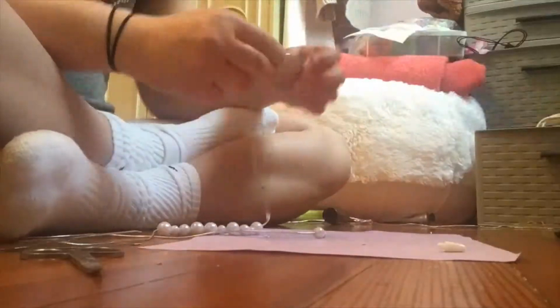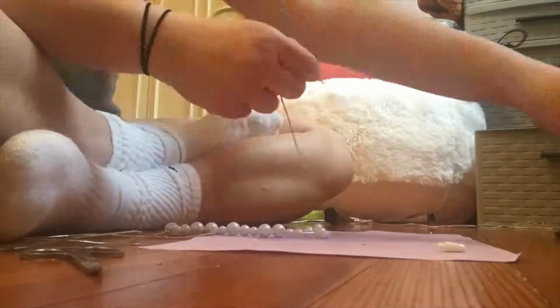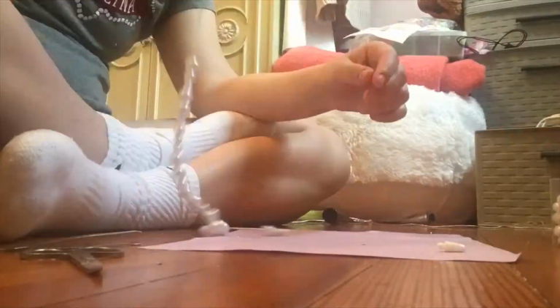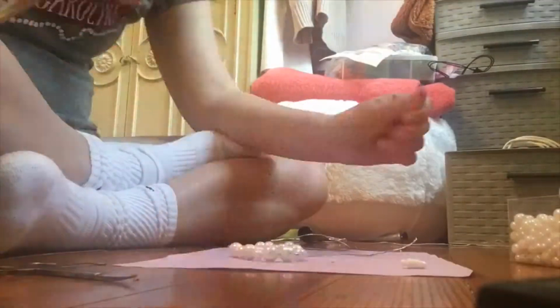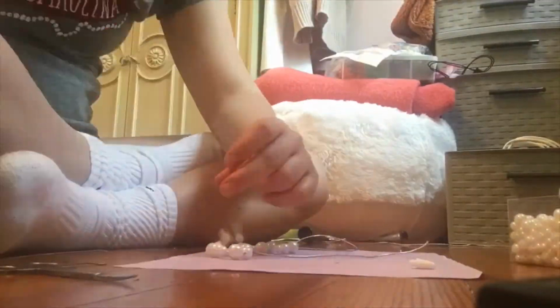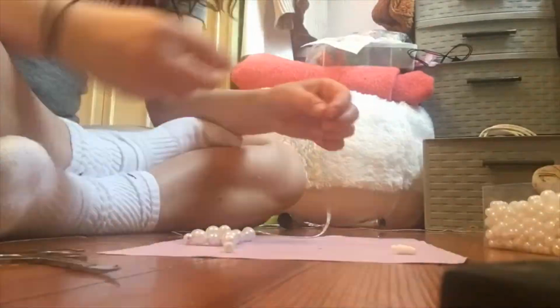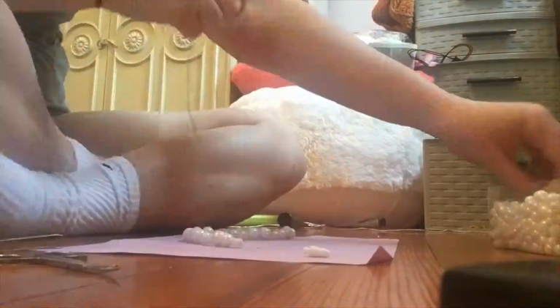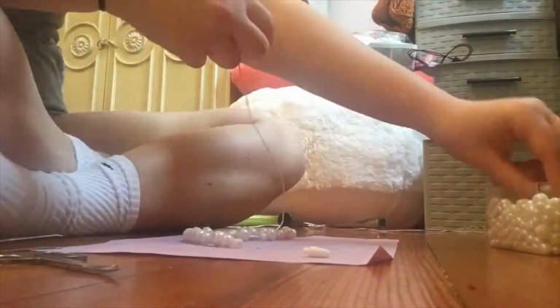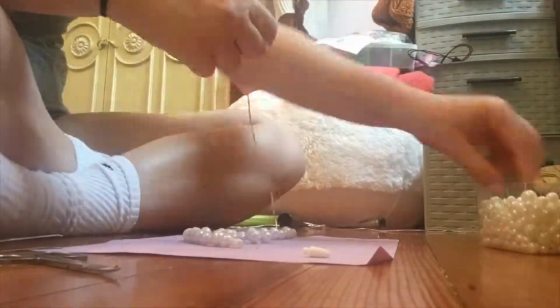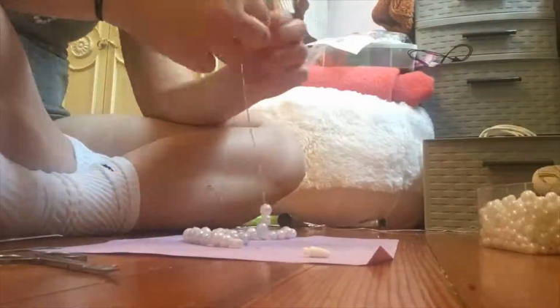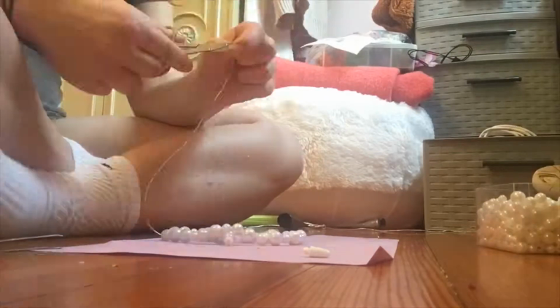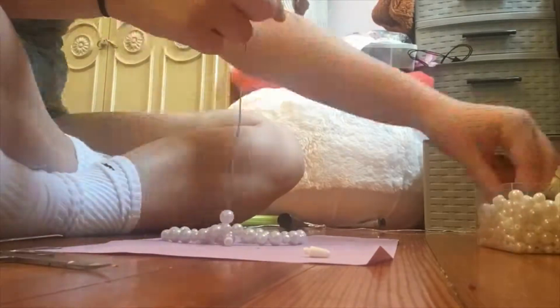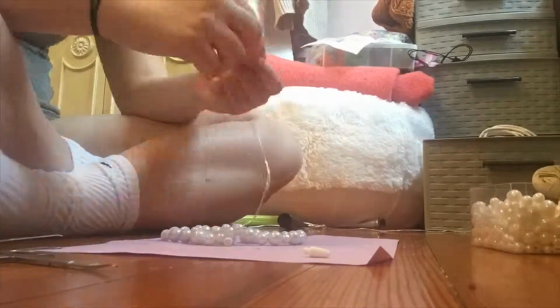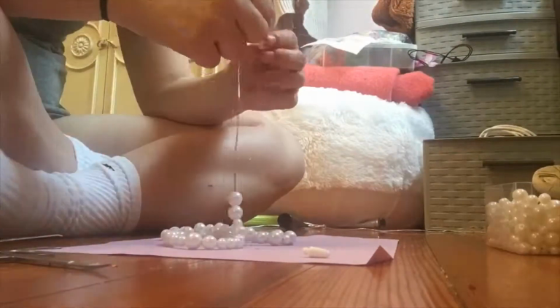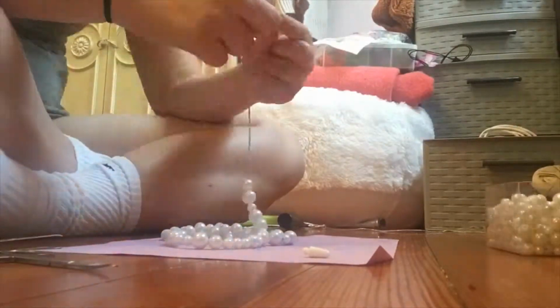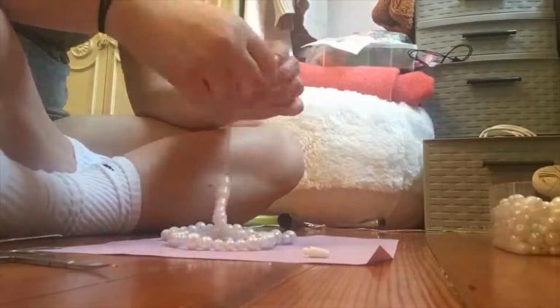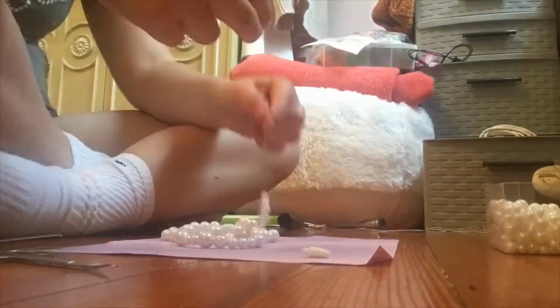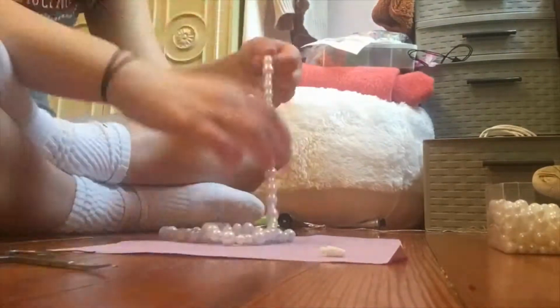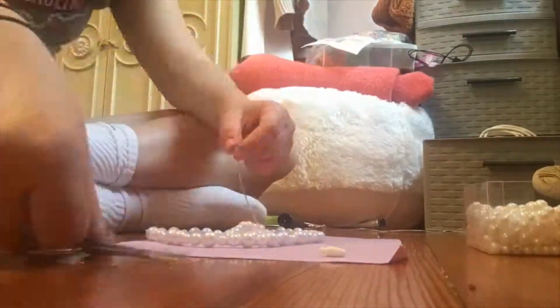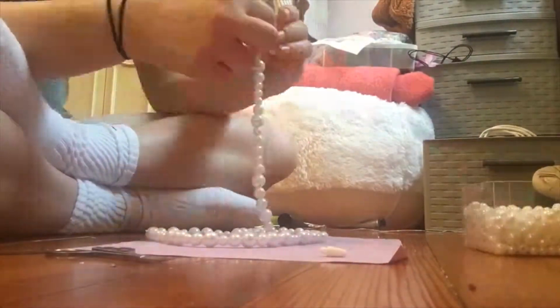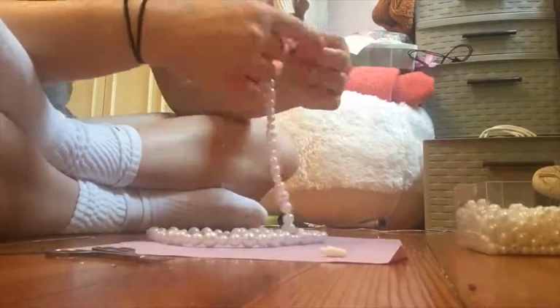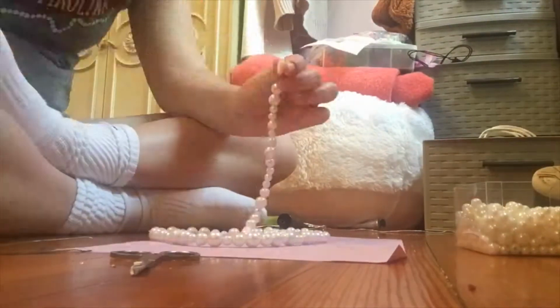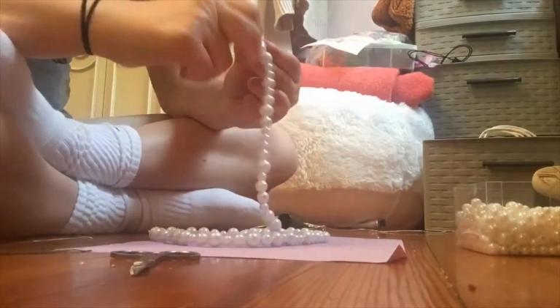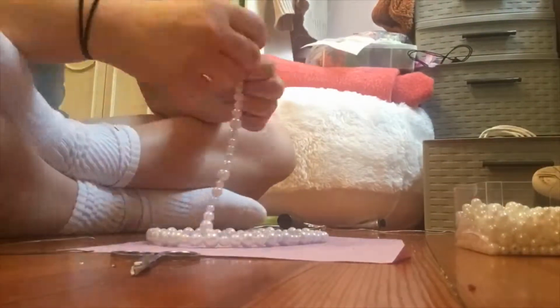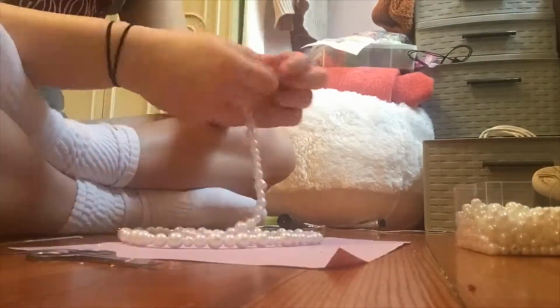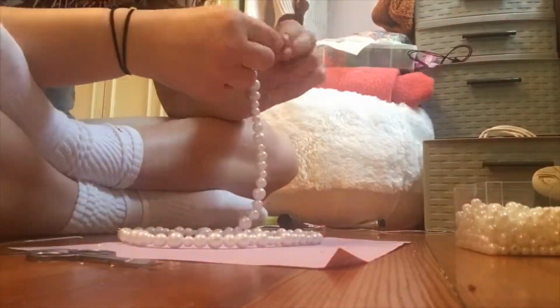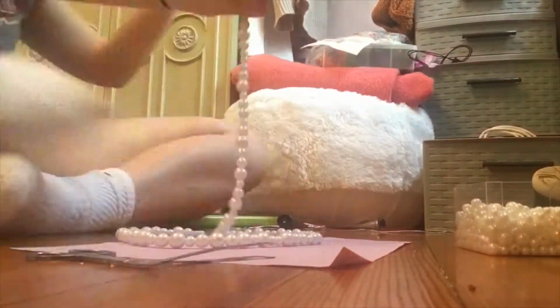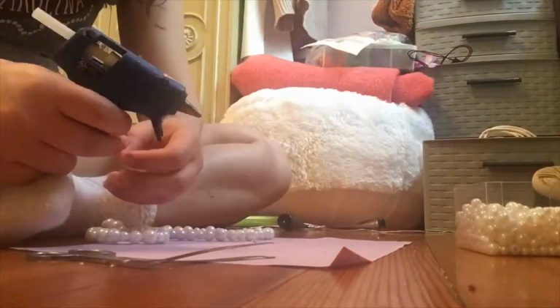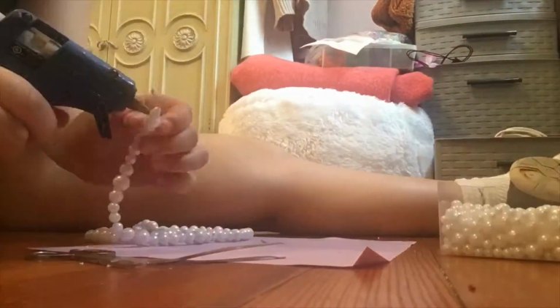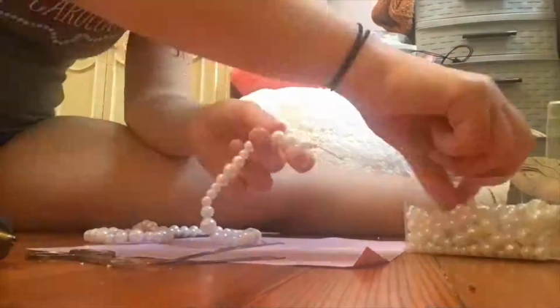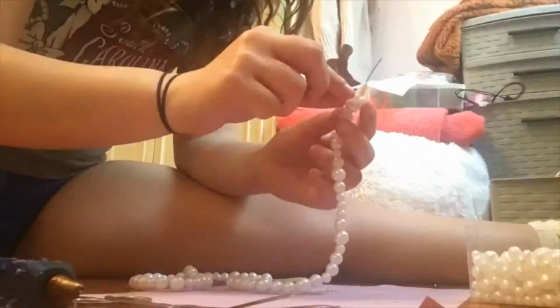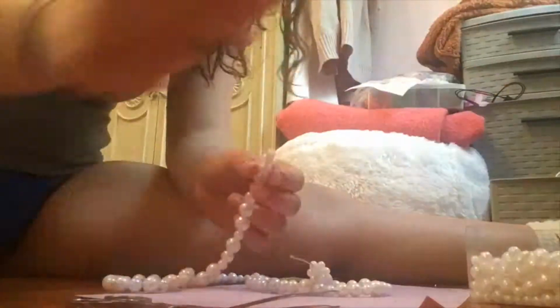I didn't have a necklace as long as the one that I was recreating, so I decided I should make my own. I did this with some string that I had from a bracelet making kit.